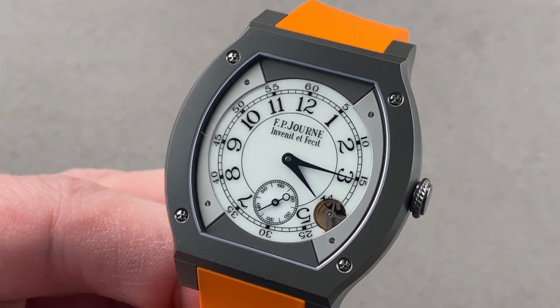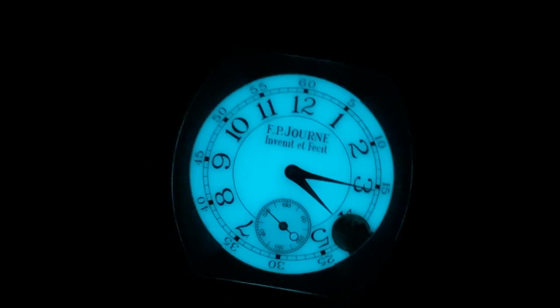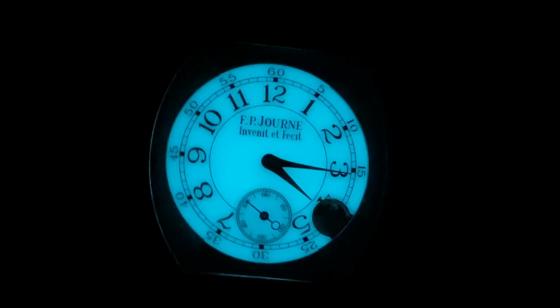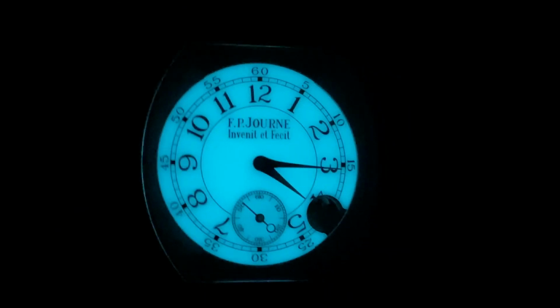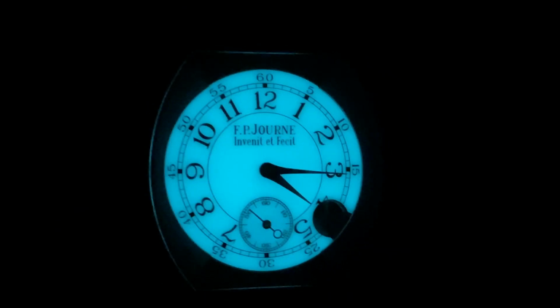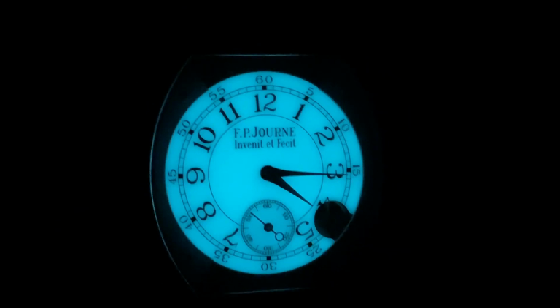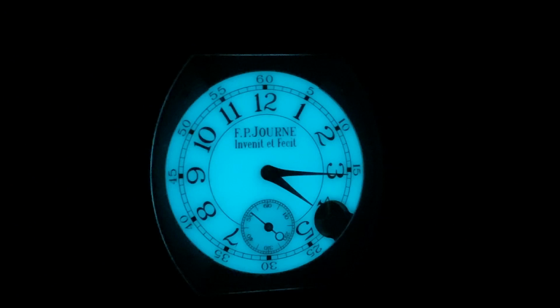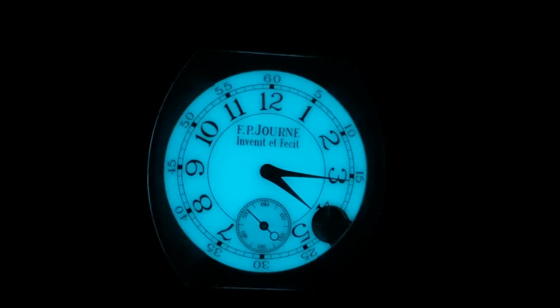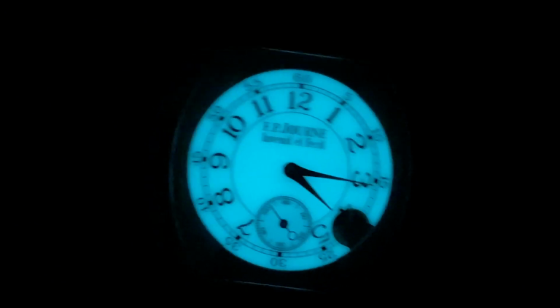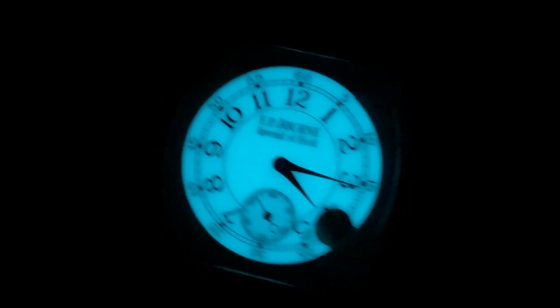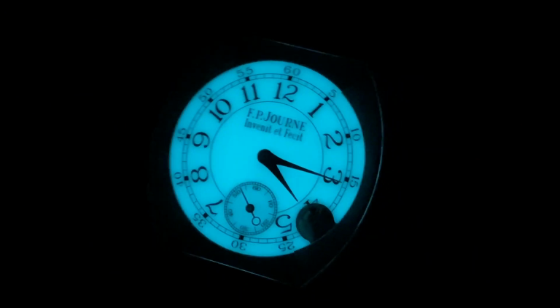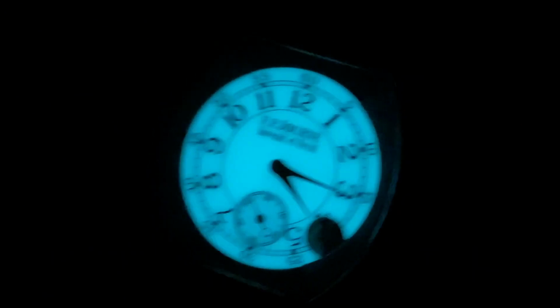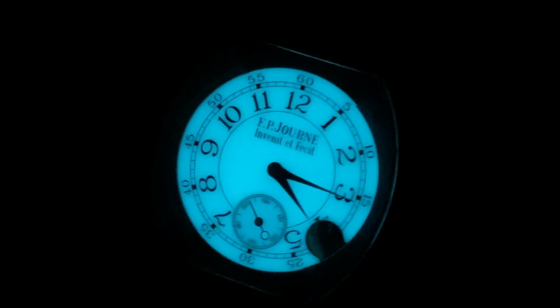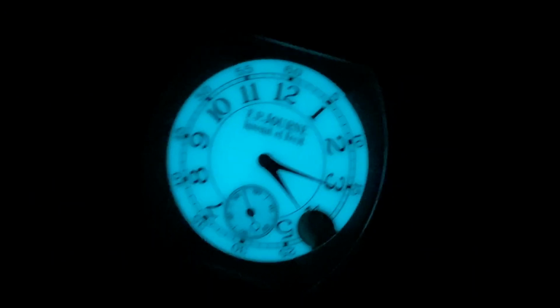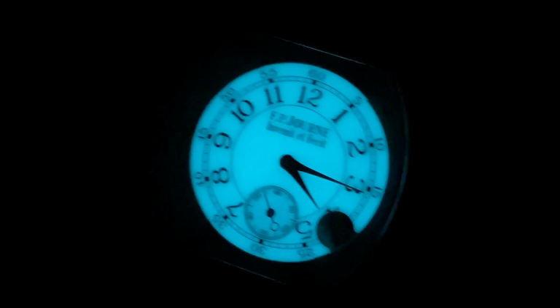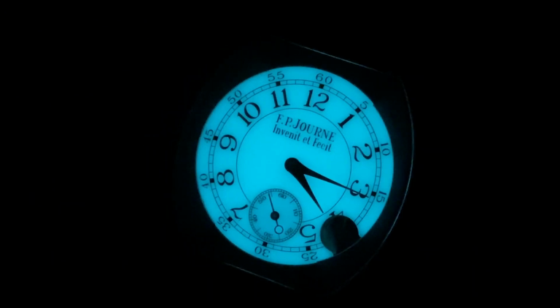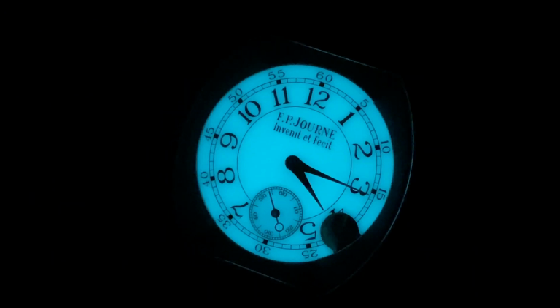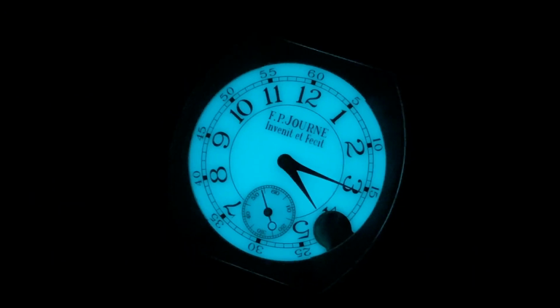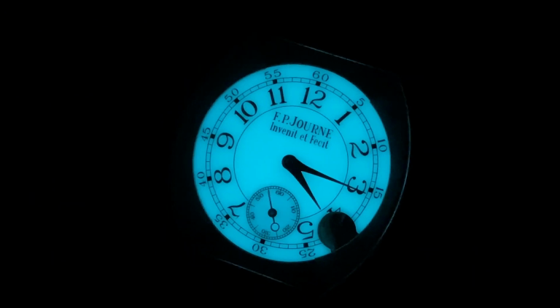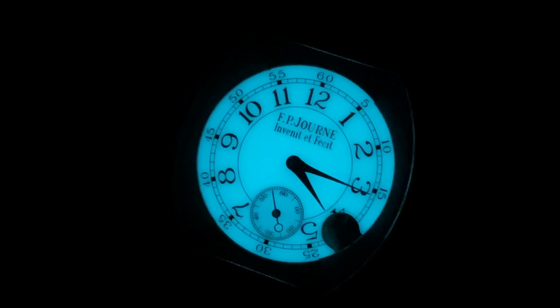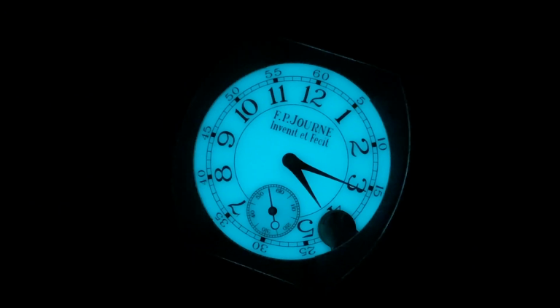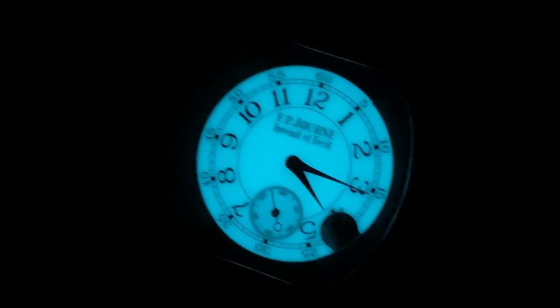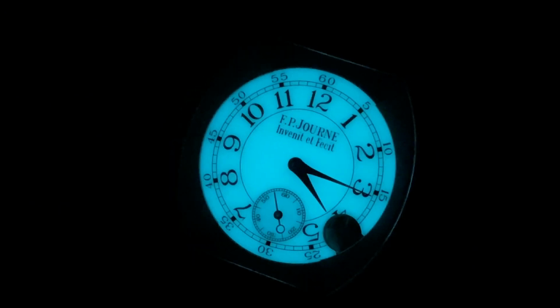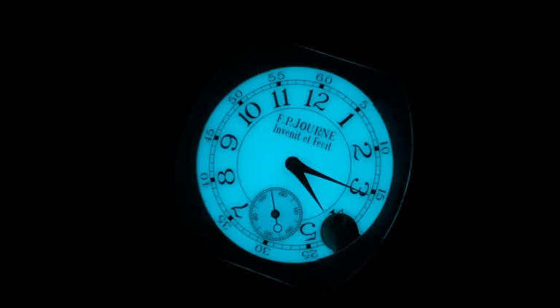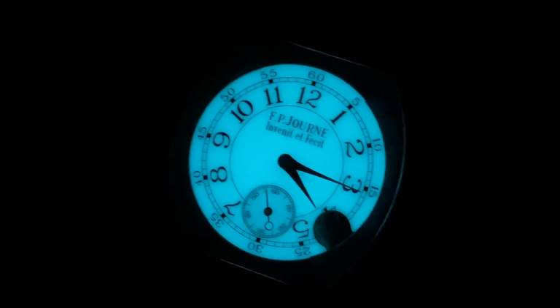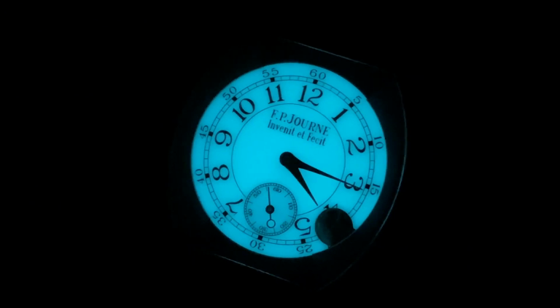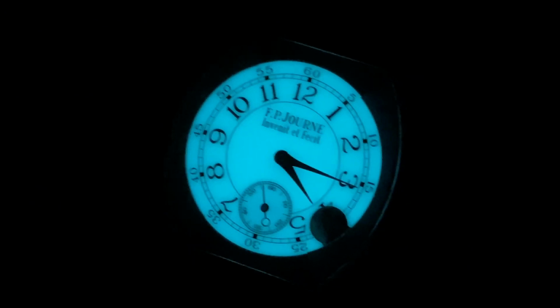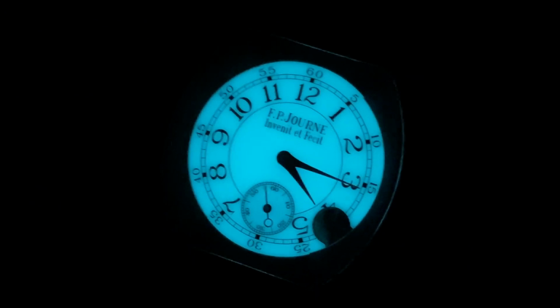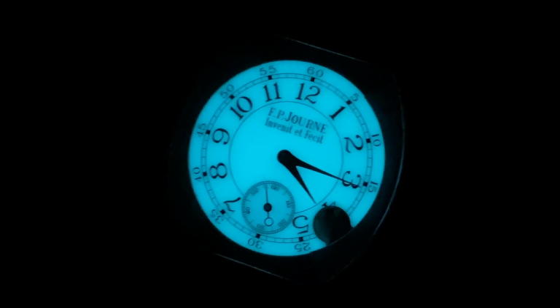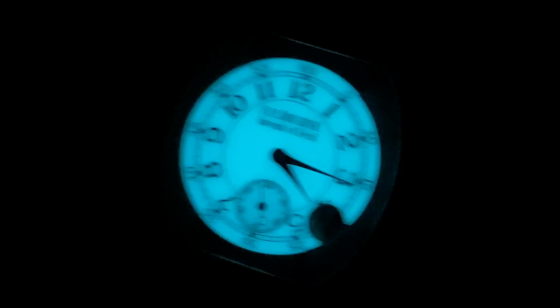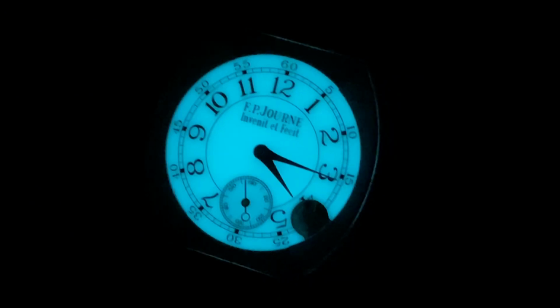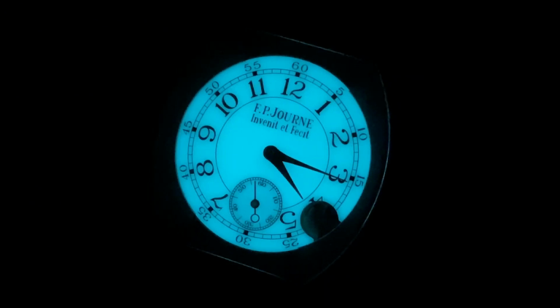The F.P. Journe Elegant 48 — I promised you a light show, and Montre Journe always delivers.